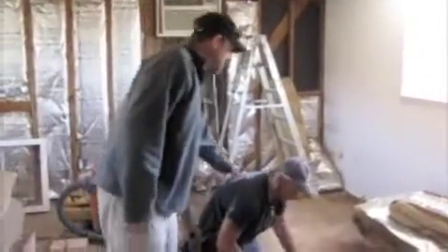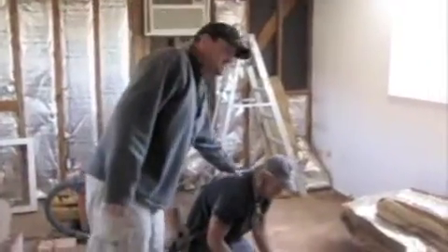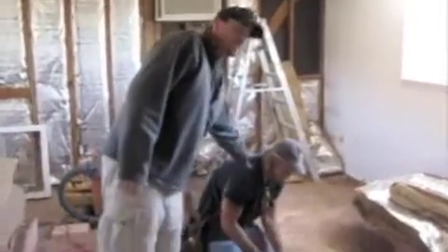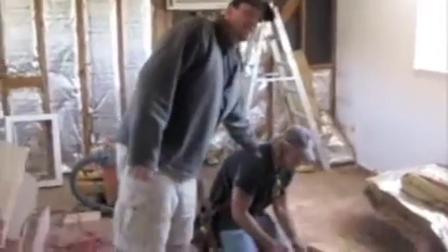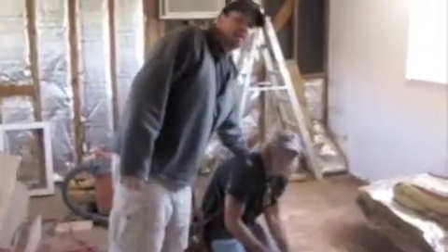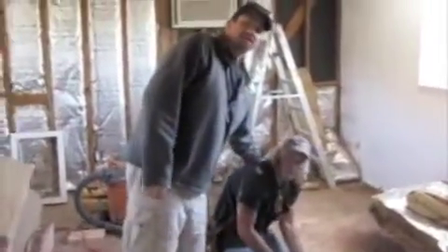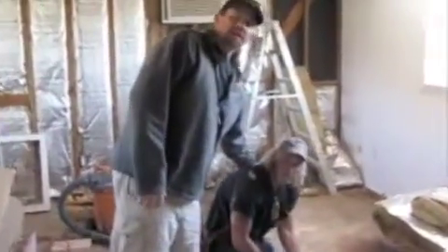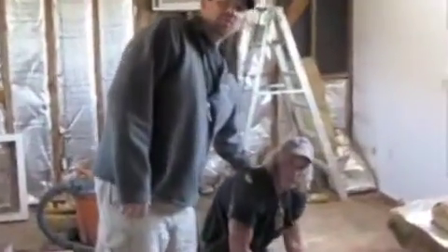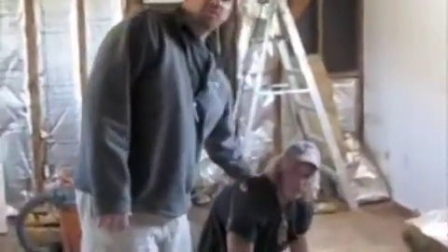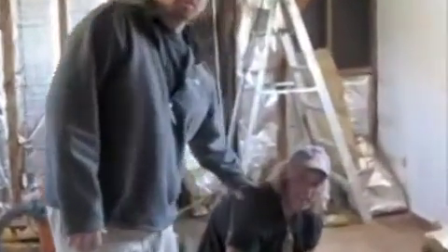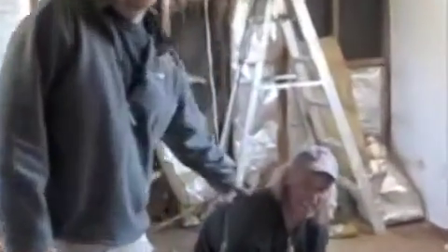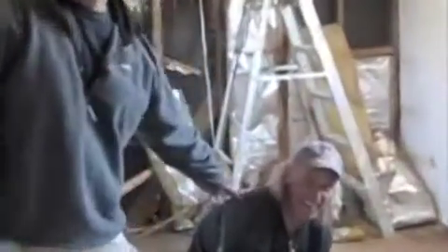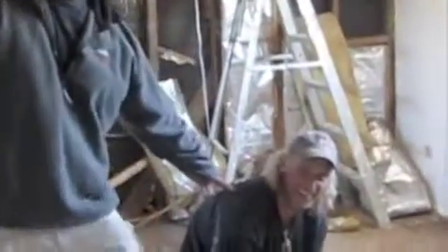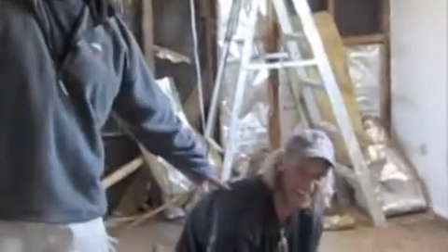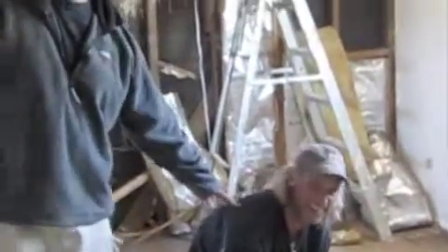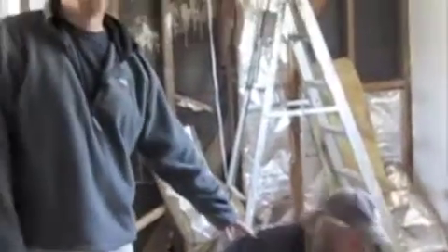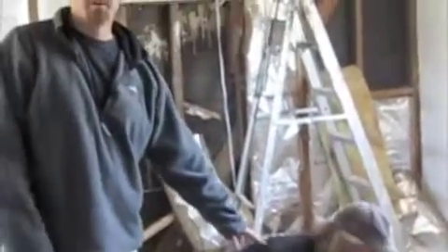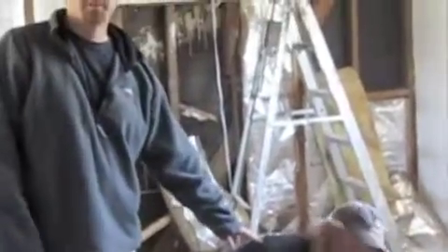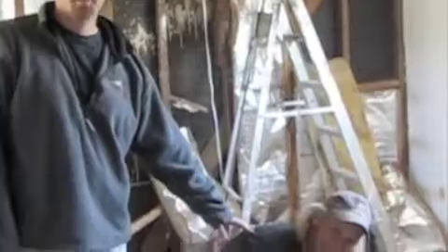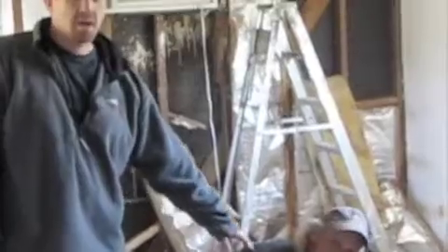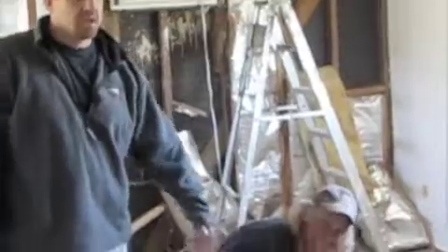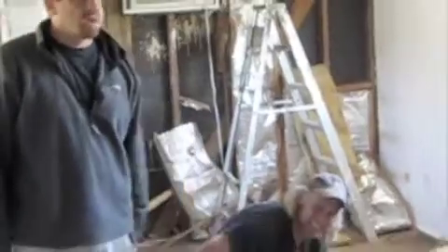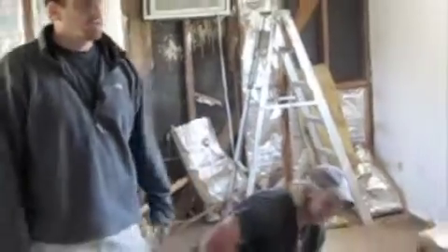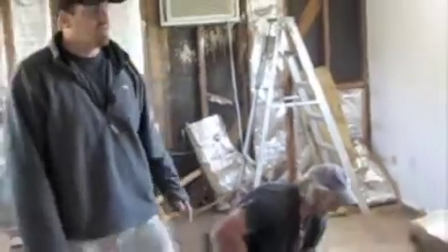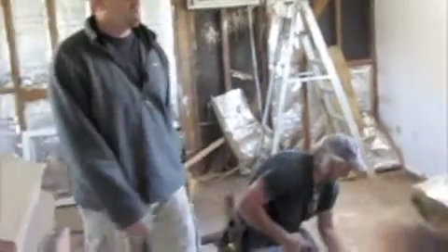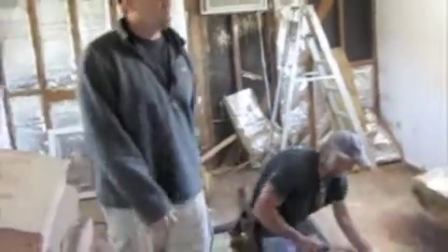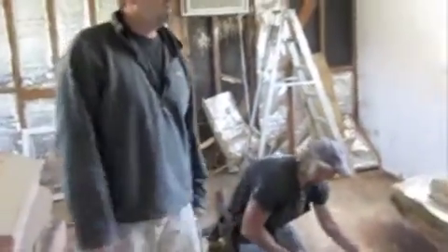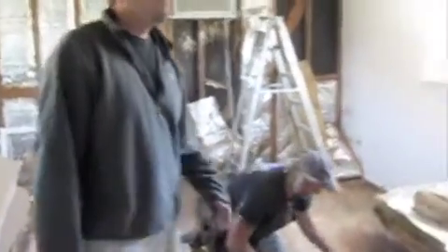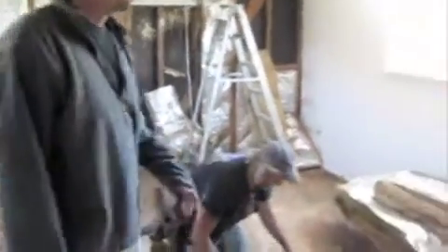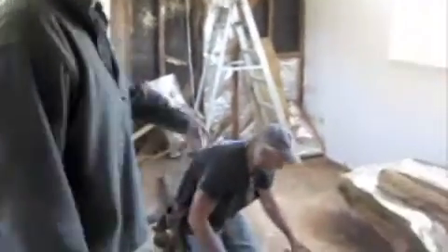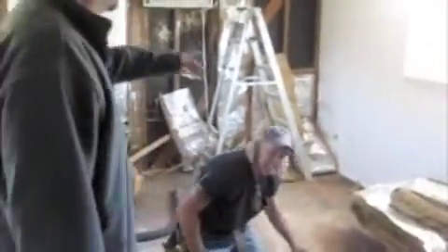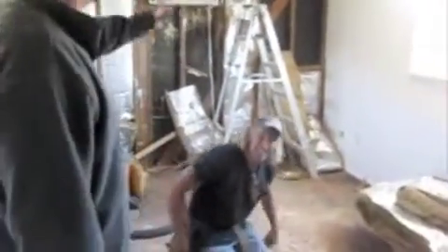This is Eddie — Fast Eddie — one of our fastest framers in Southern California. He's actually framing up a wall right now.